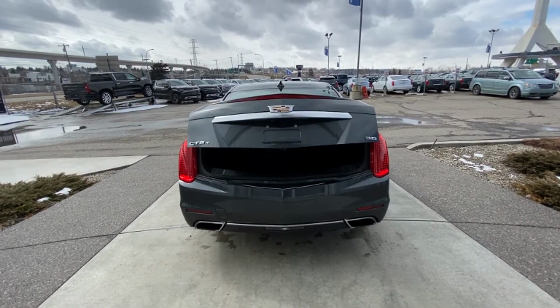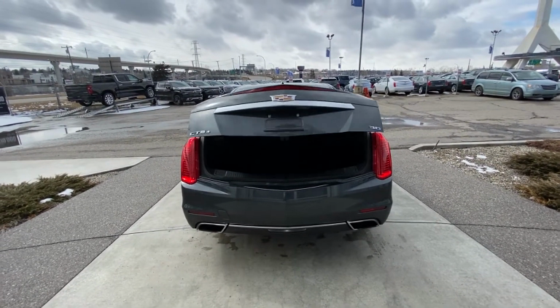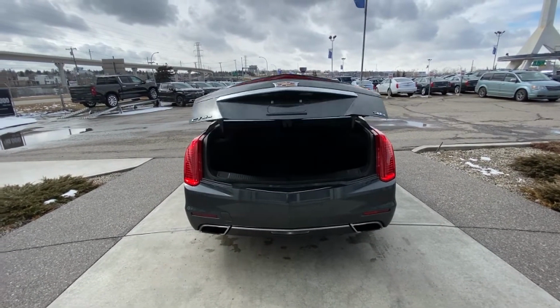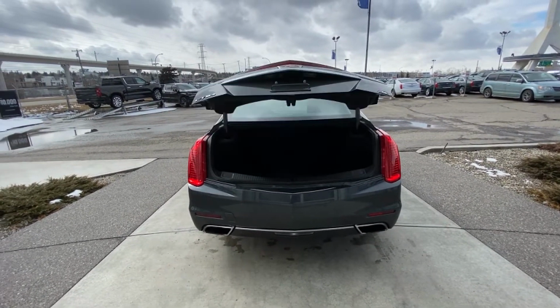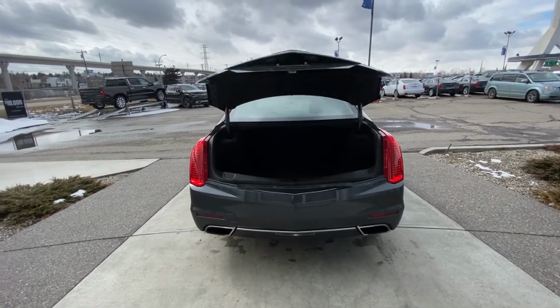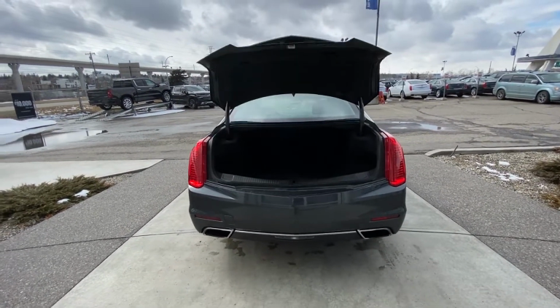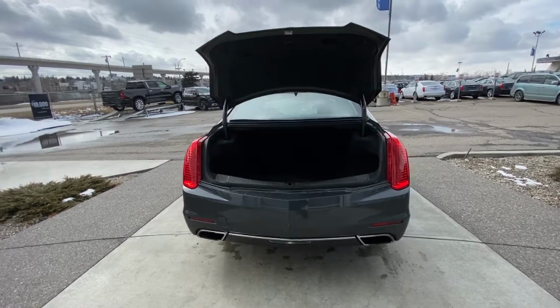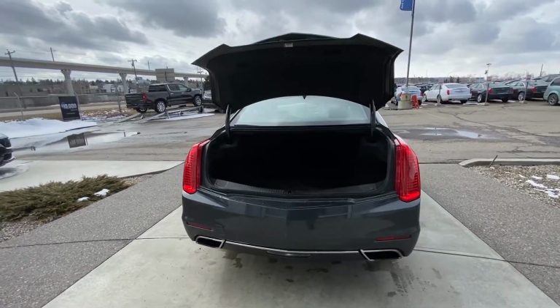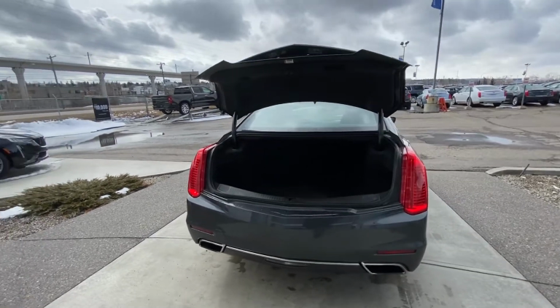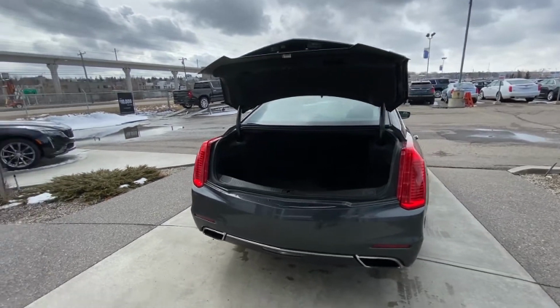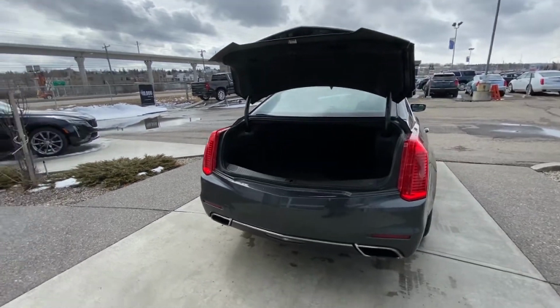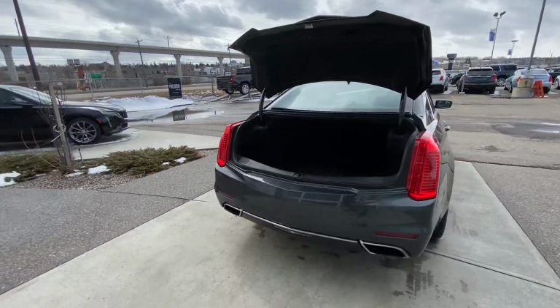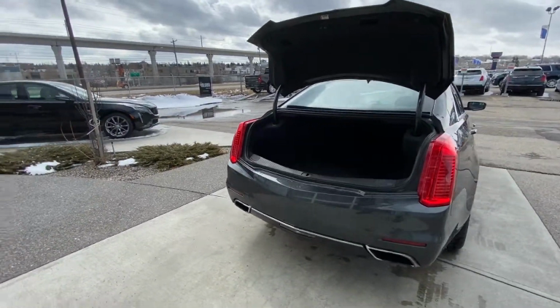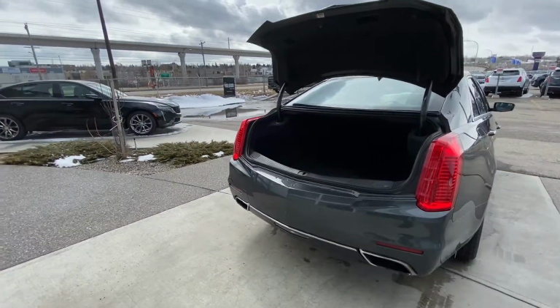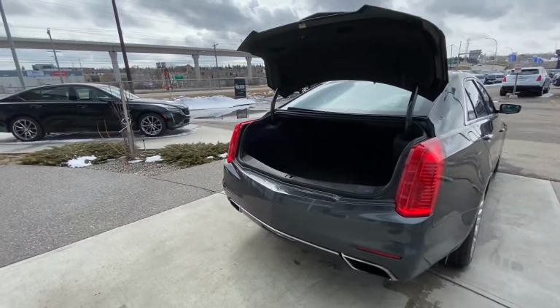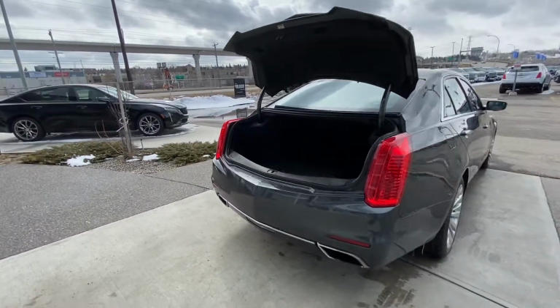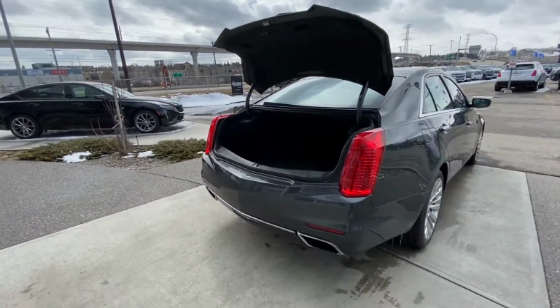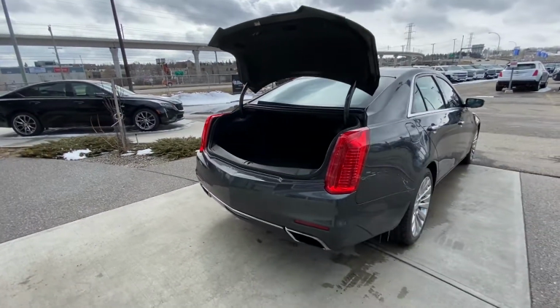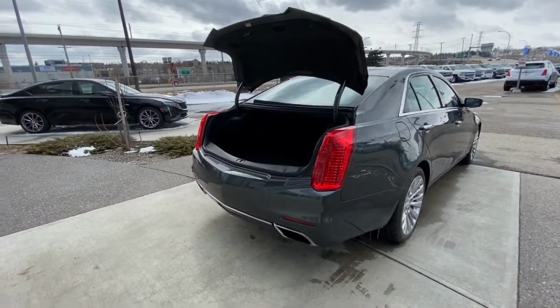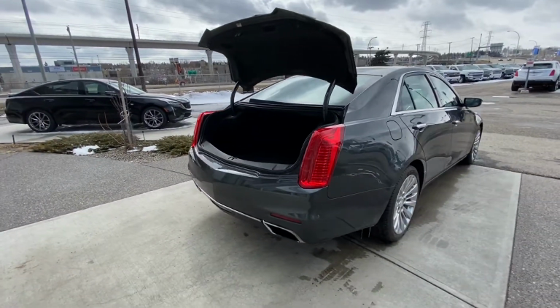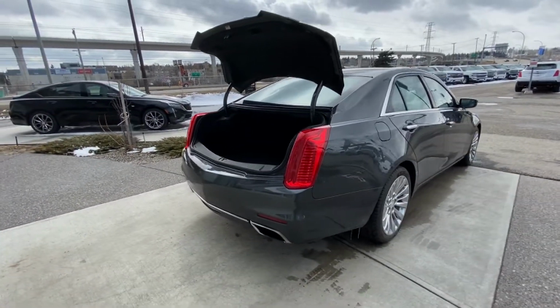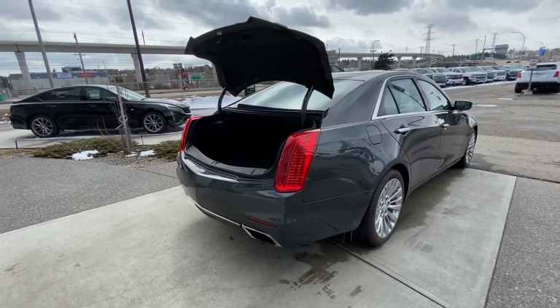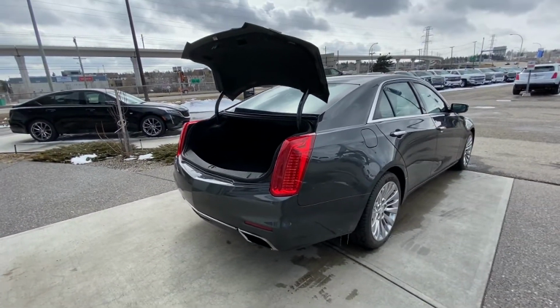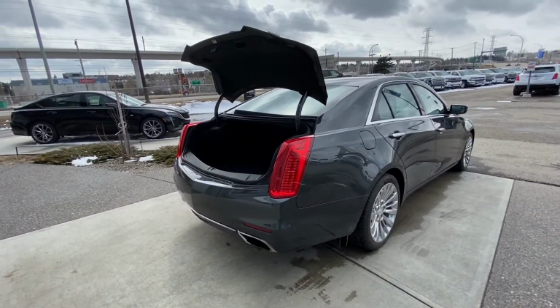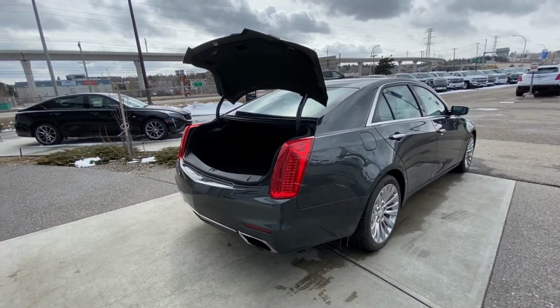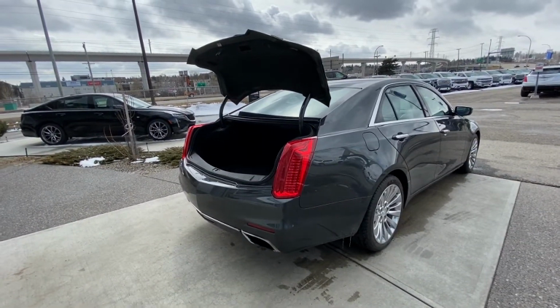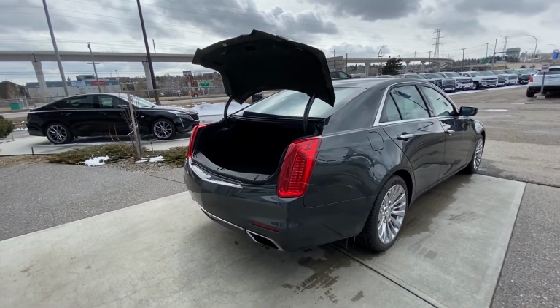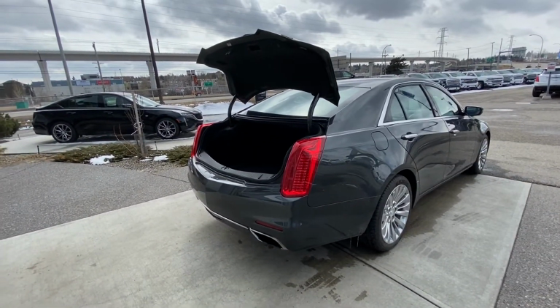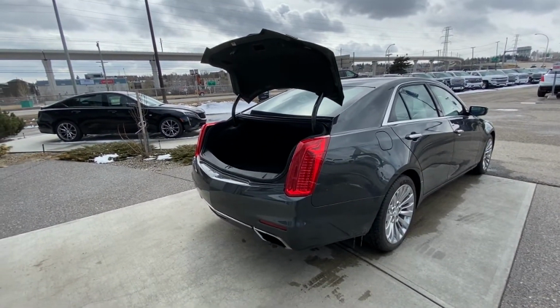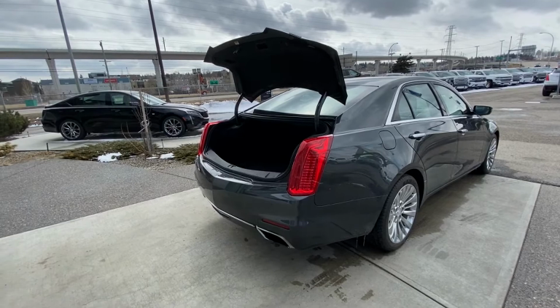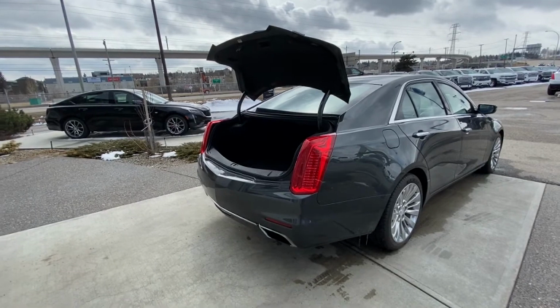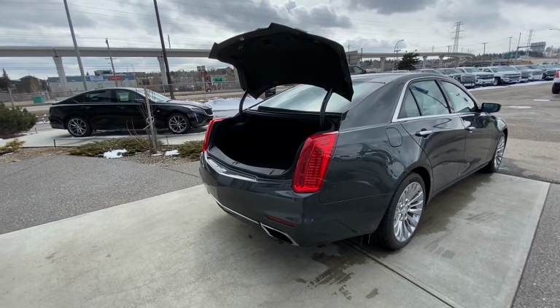We also have the power trunk — super cool feature. Tons of room back there. We do have the parking sensors on the front and rear of the vehicle as well.